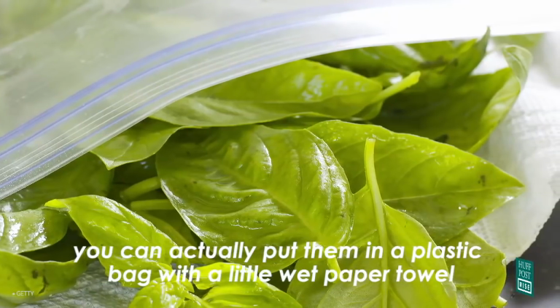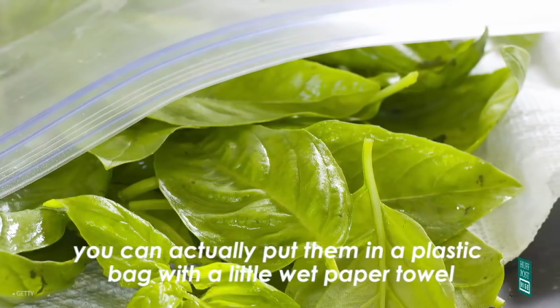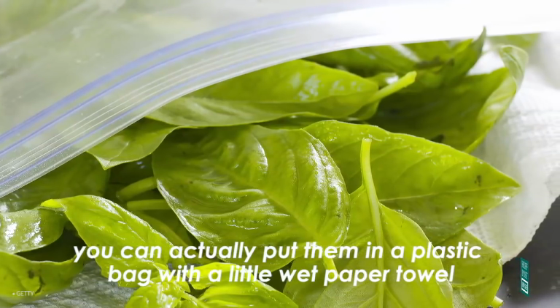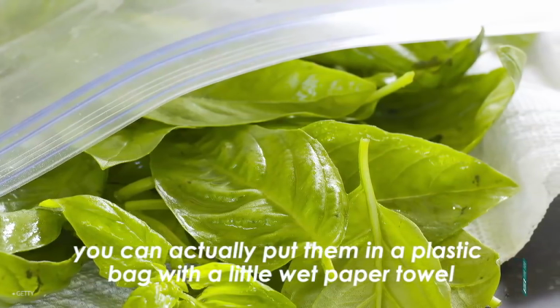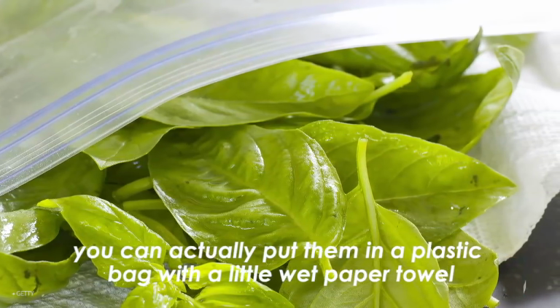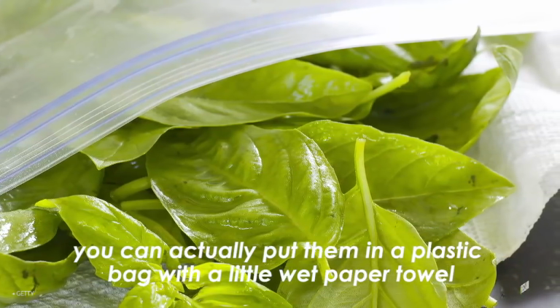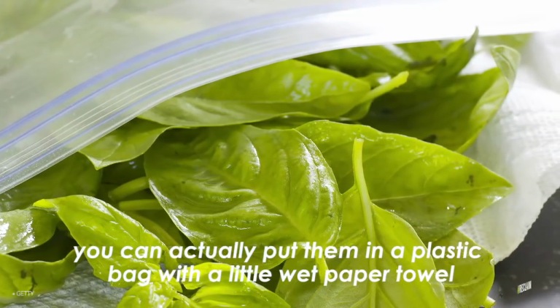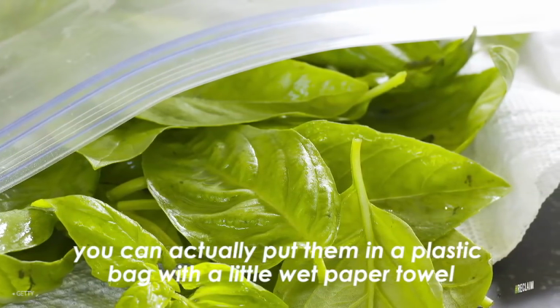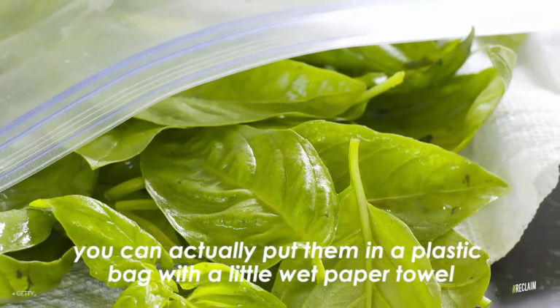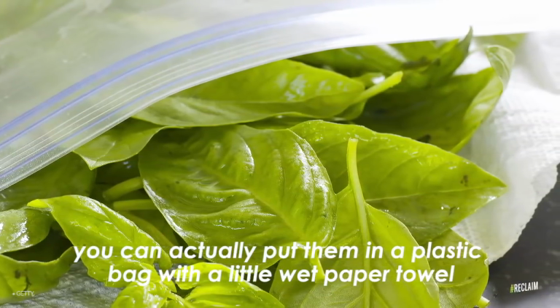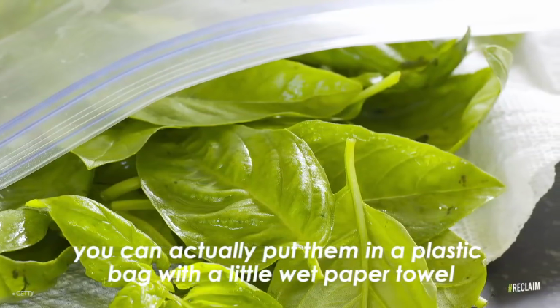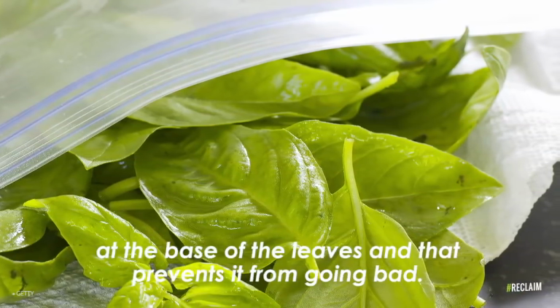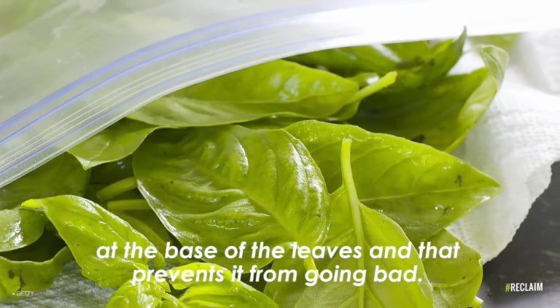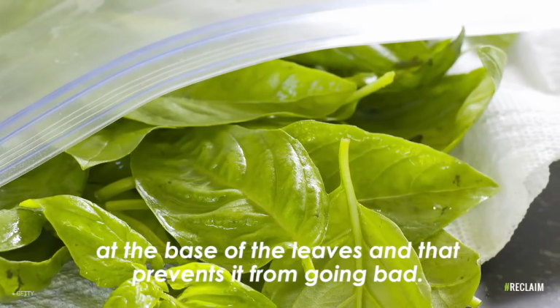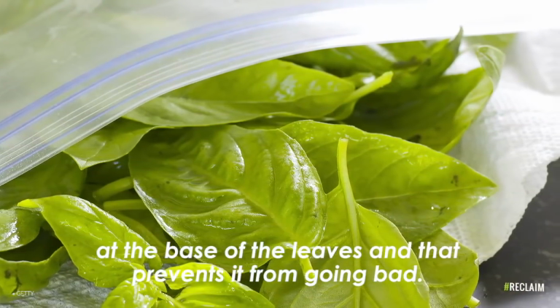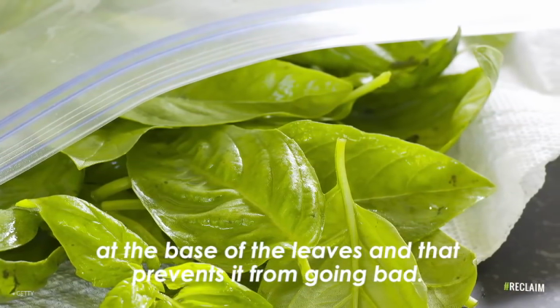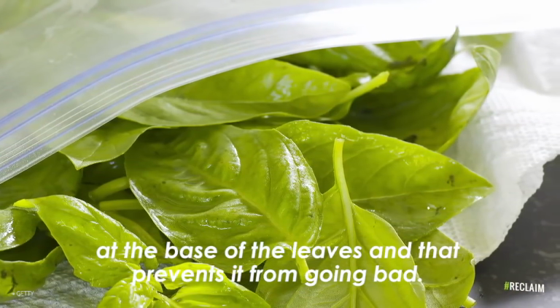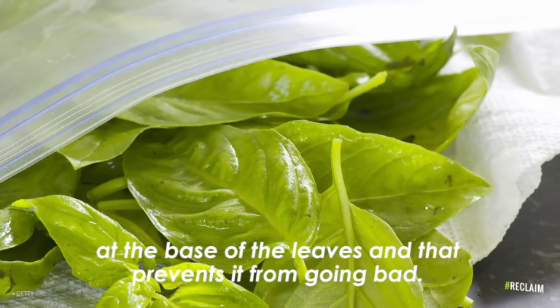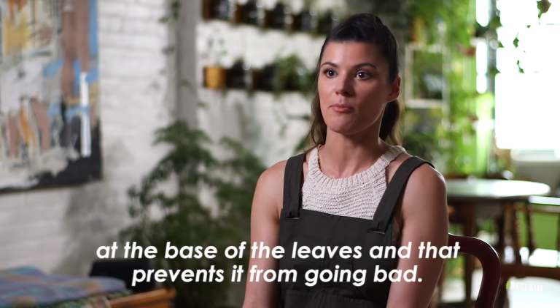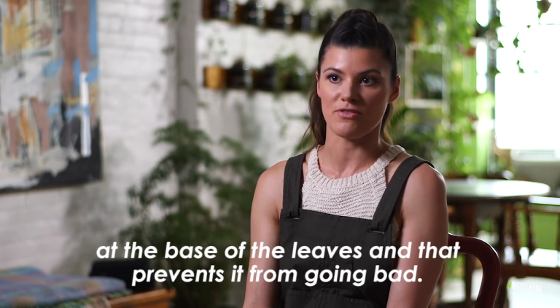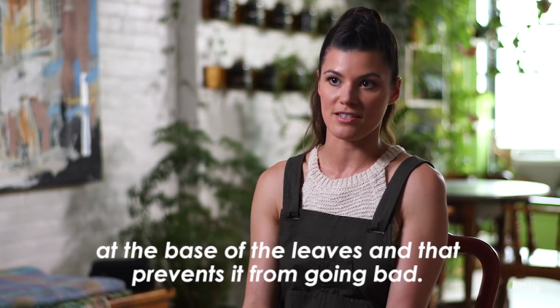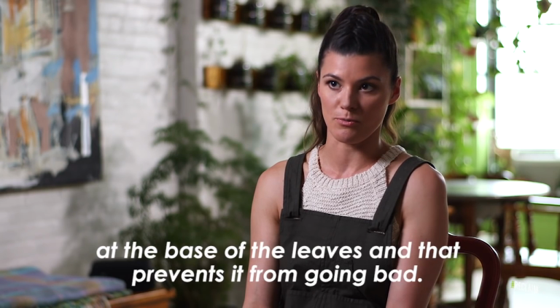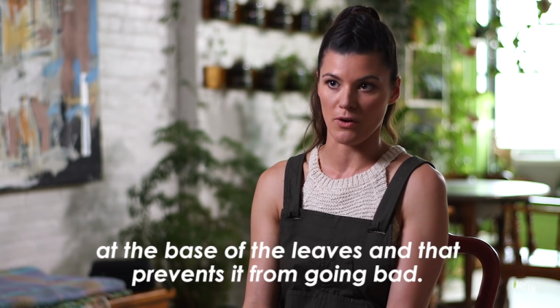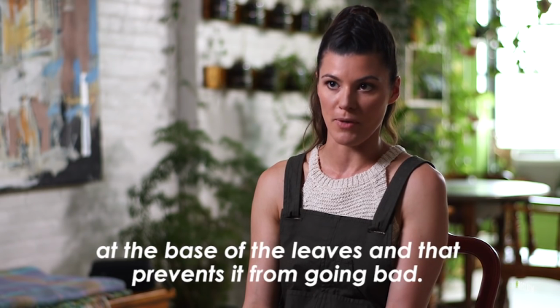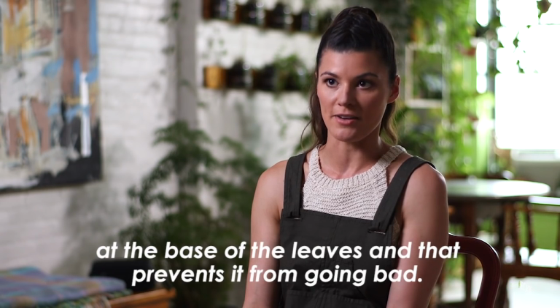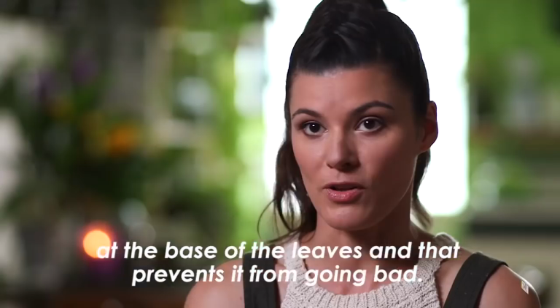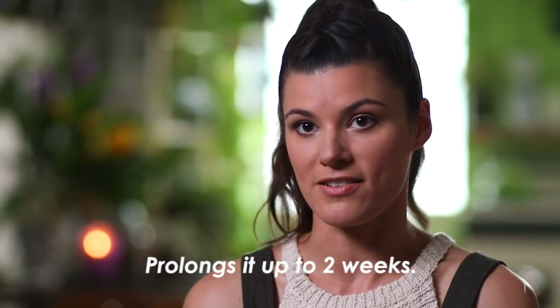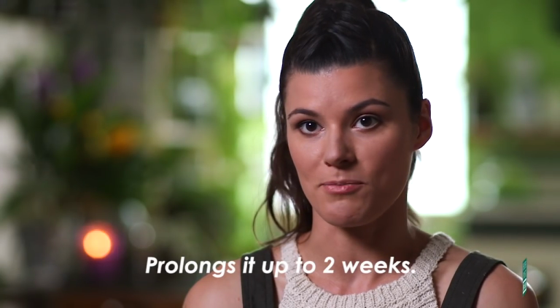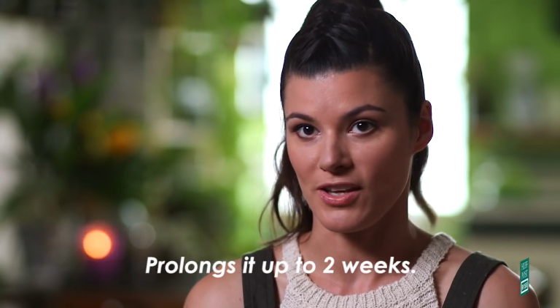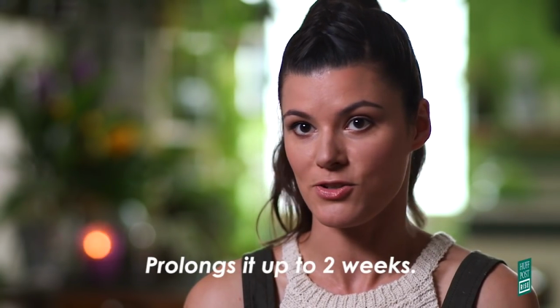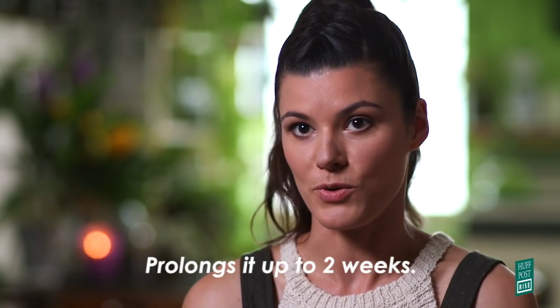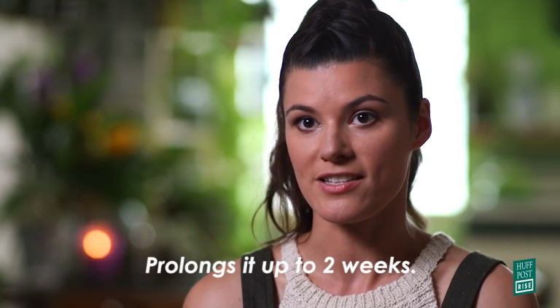plastic bag with a little wet paper towel at the base of the leaves, and that prevents them from going bad. It prolongs them up to about two weeks.